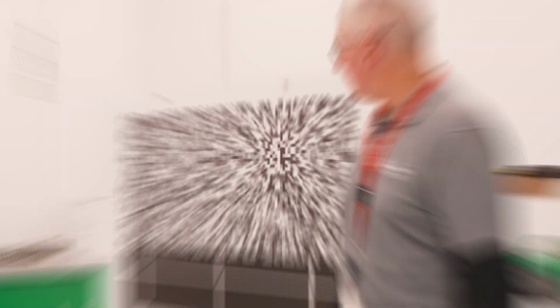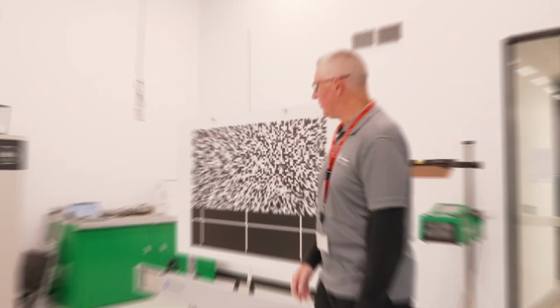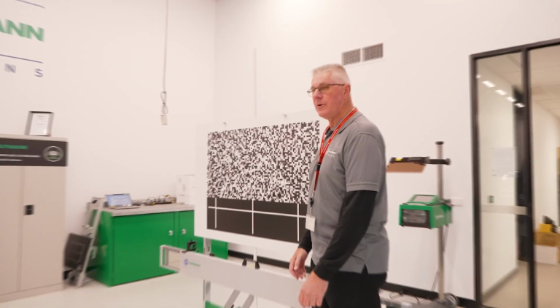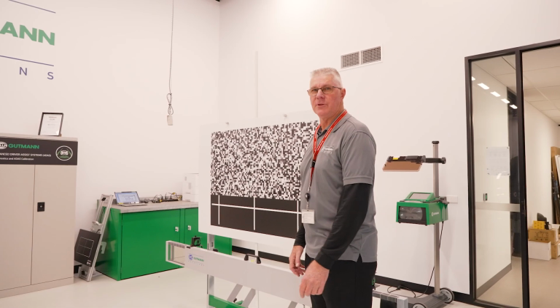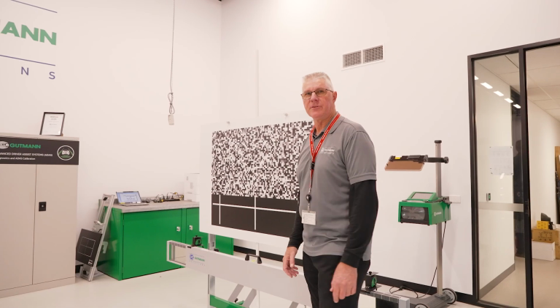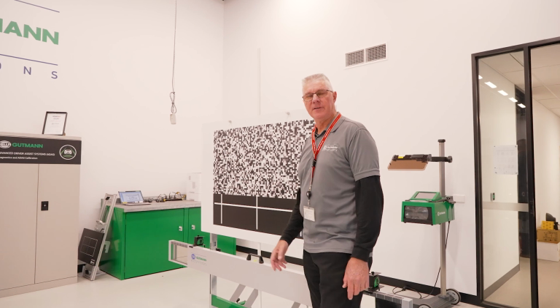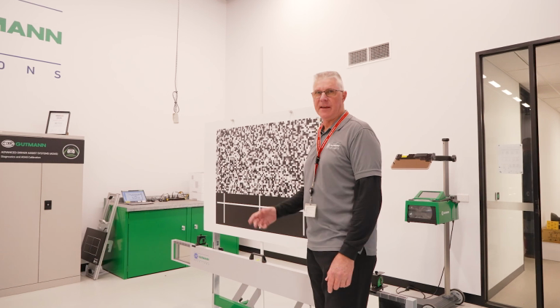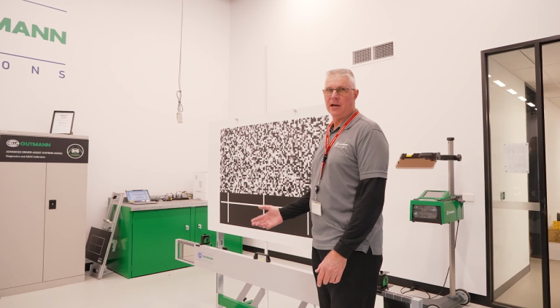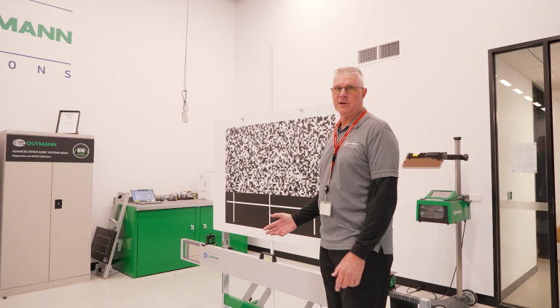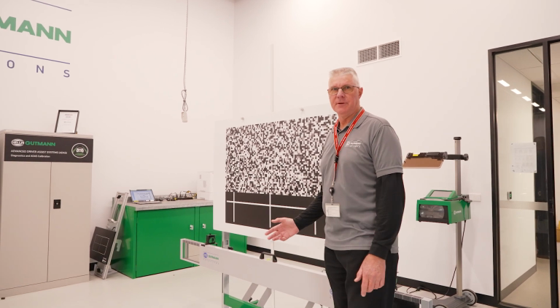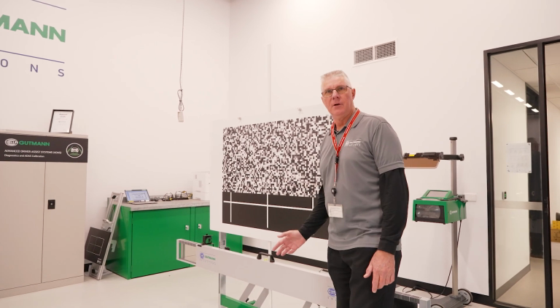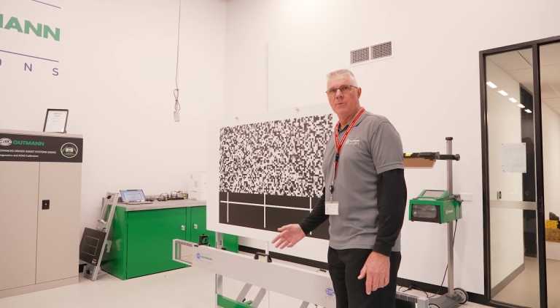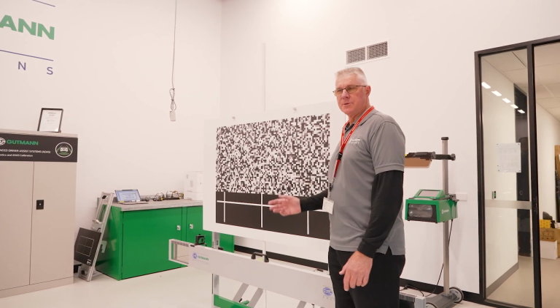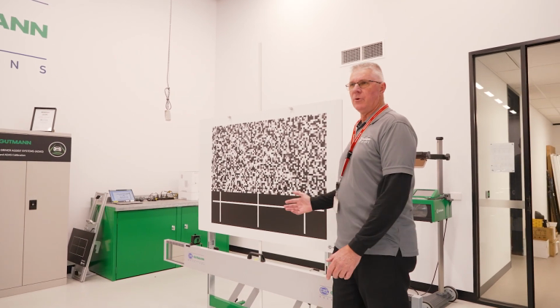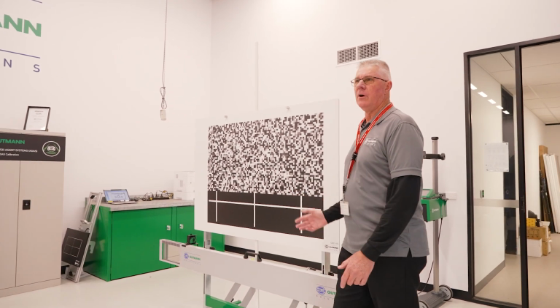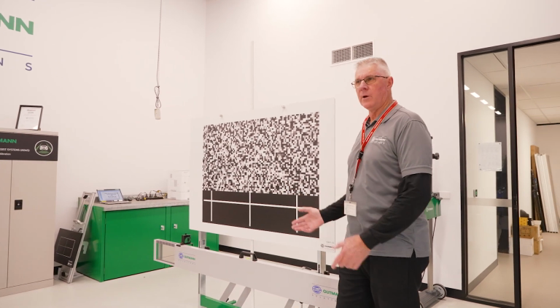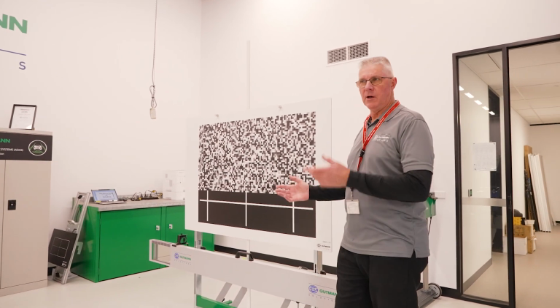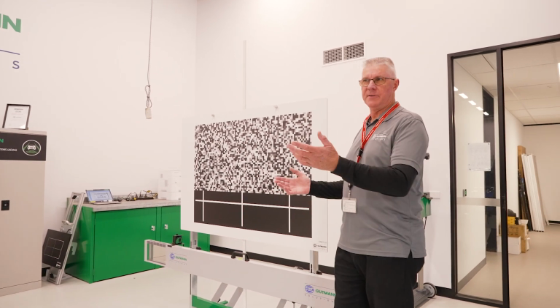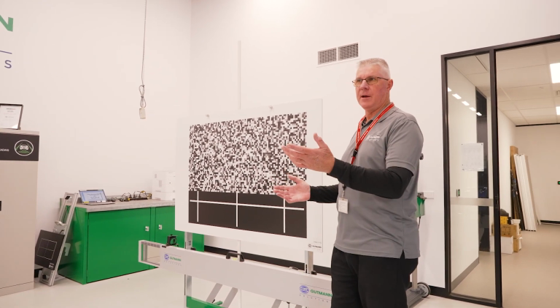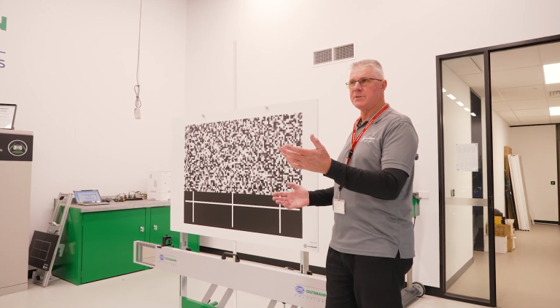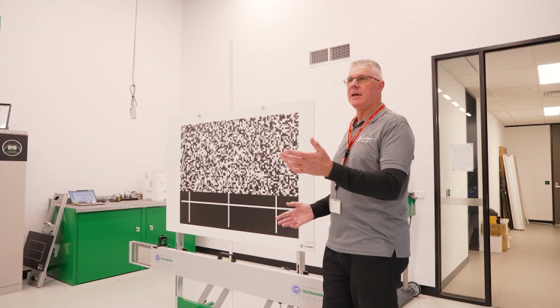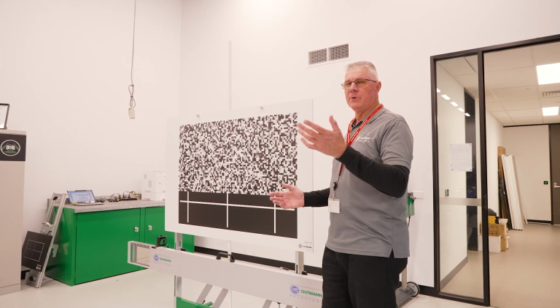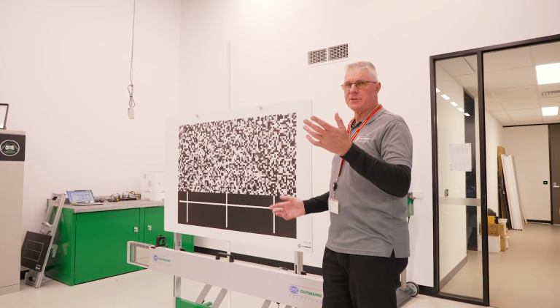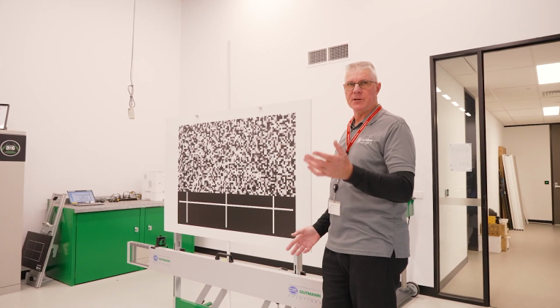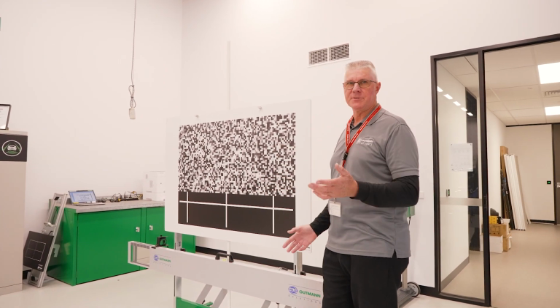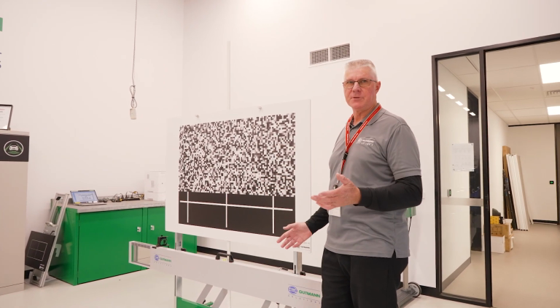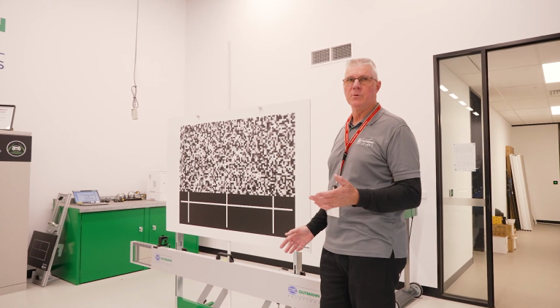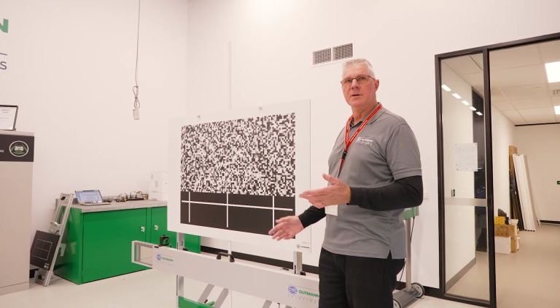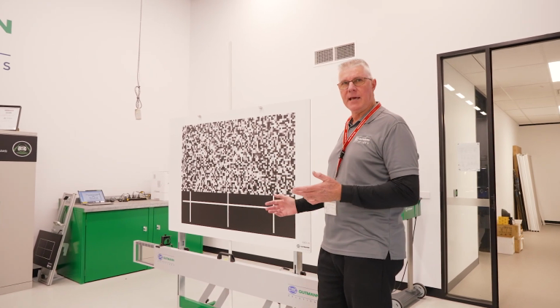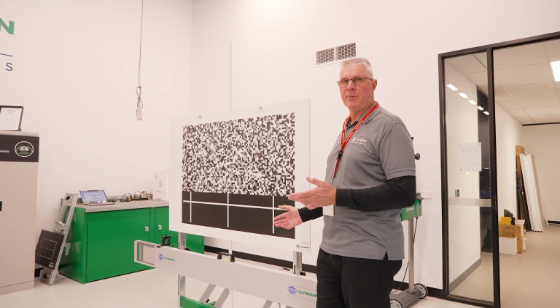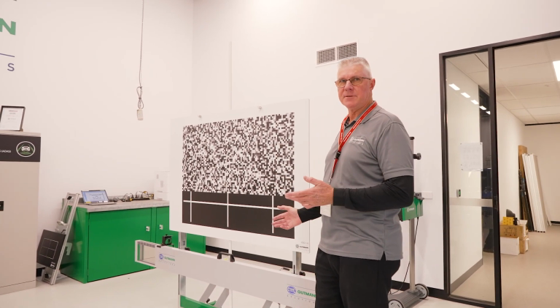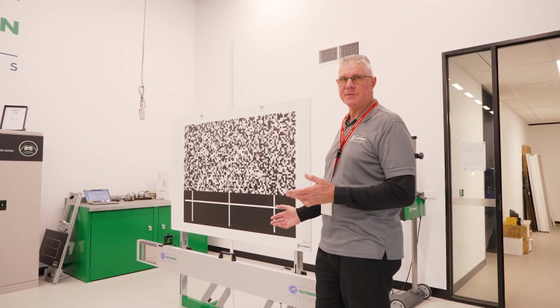They call it the target board supermarket because each manufacturer has their own unique design. The Subaru uses a static calibration — we use a board, we align it to the cameras, and we use a diagnostic tool to calibrate the system.